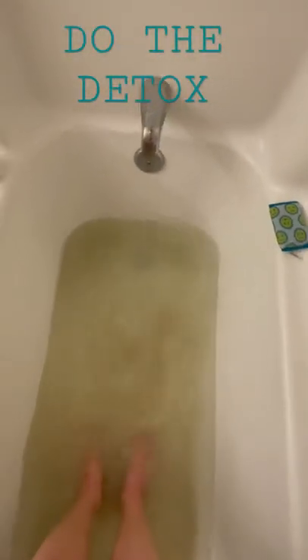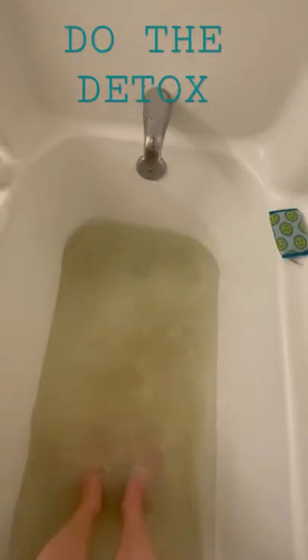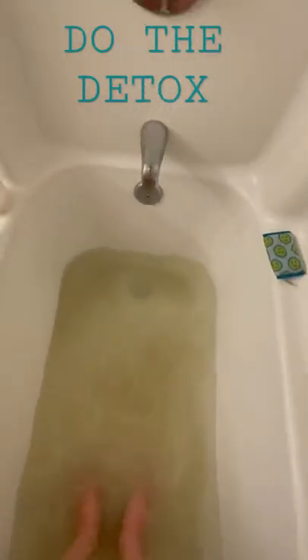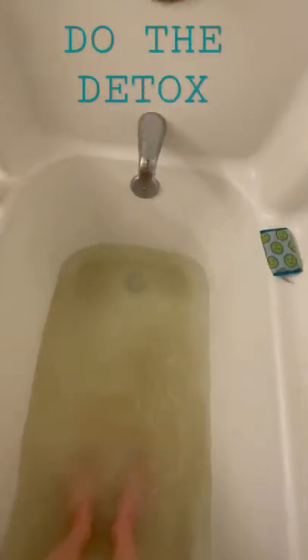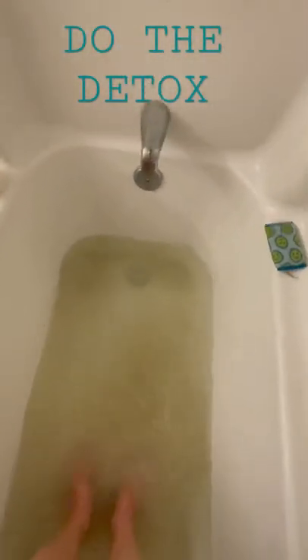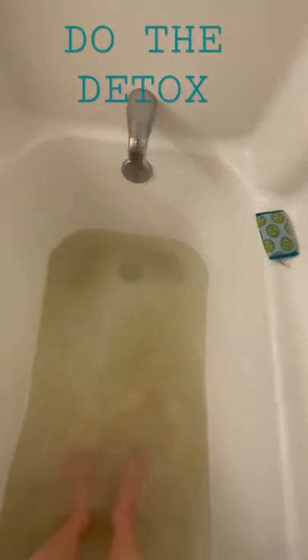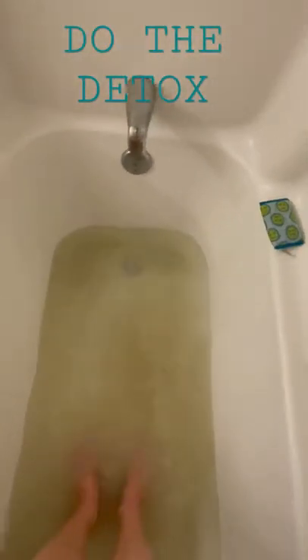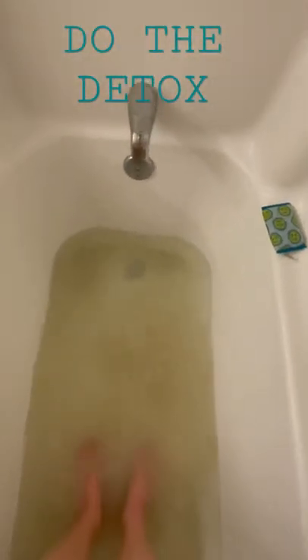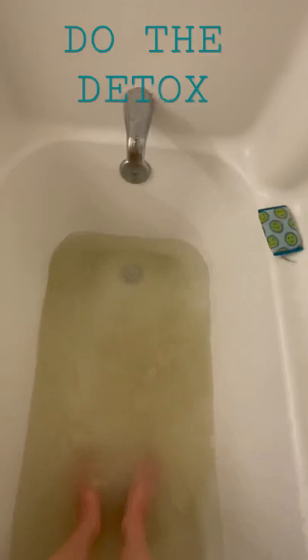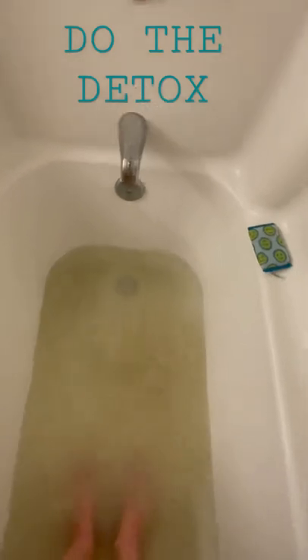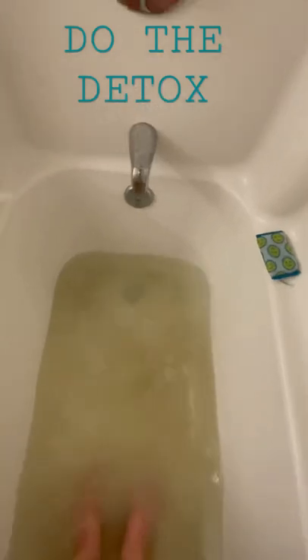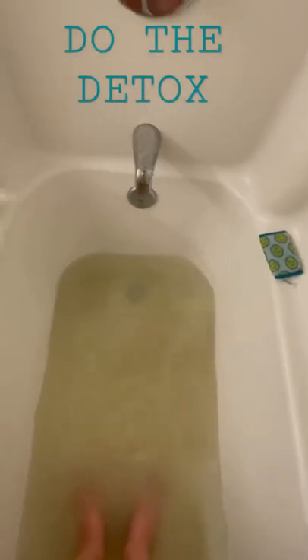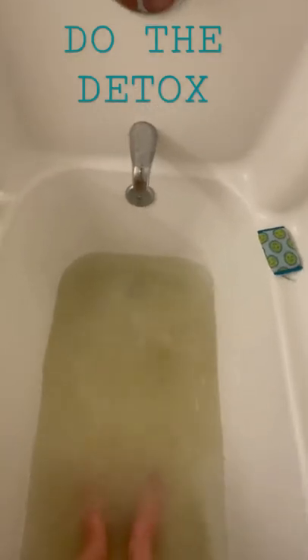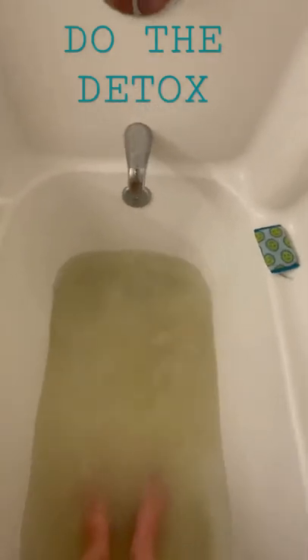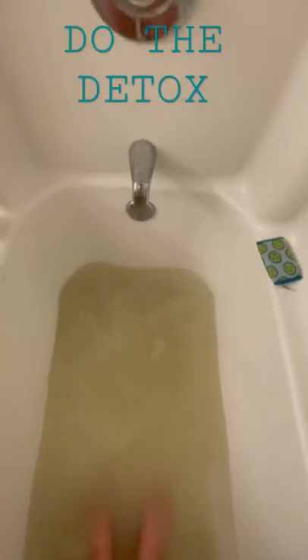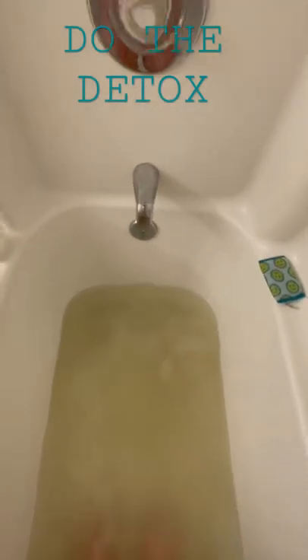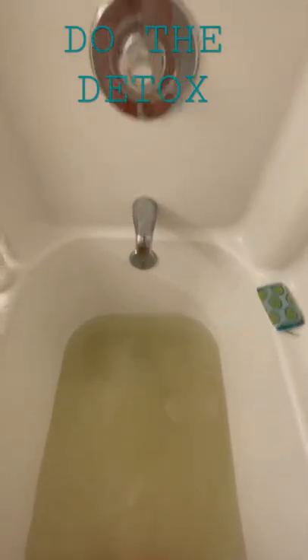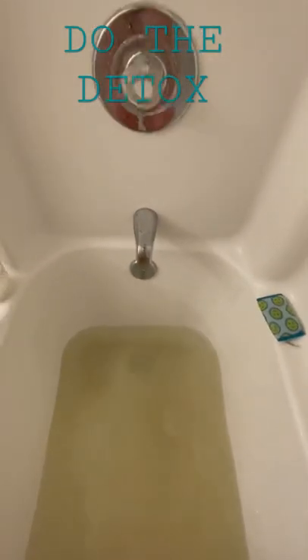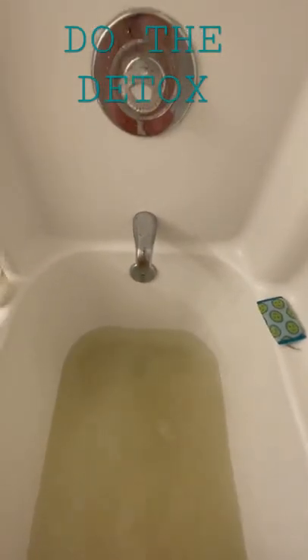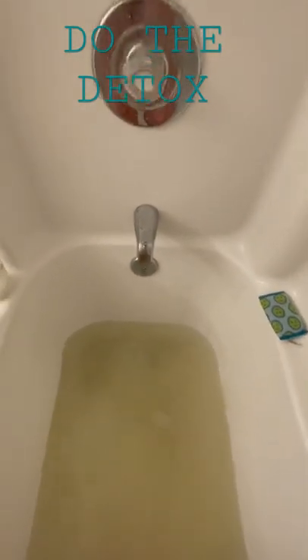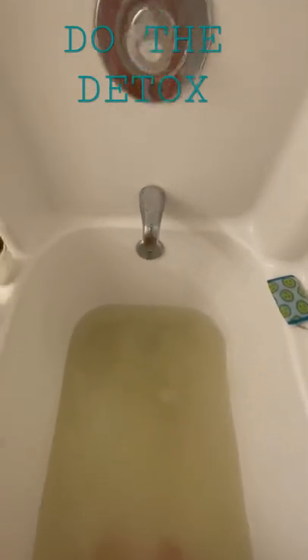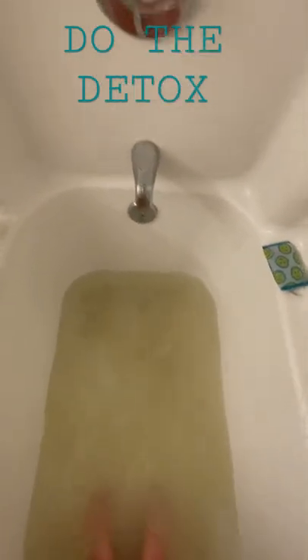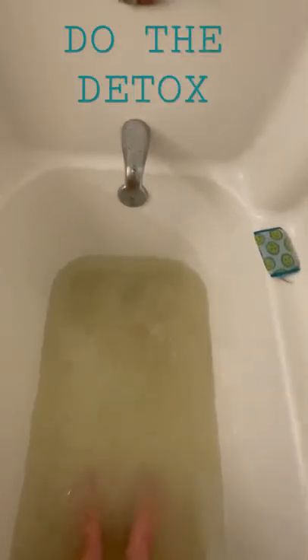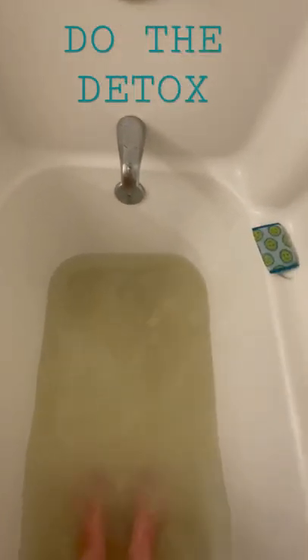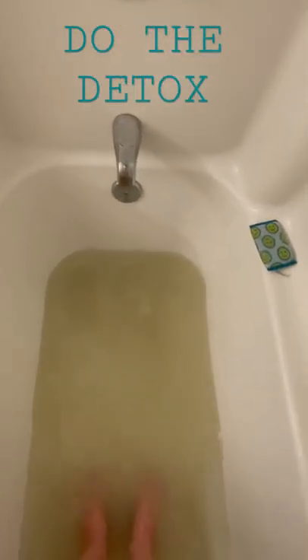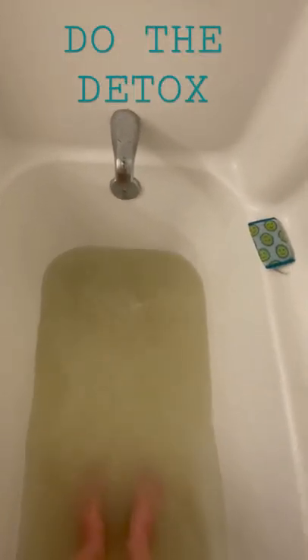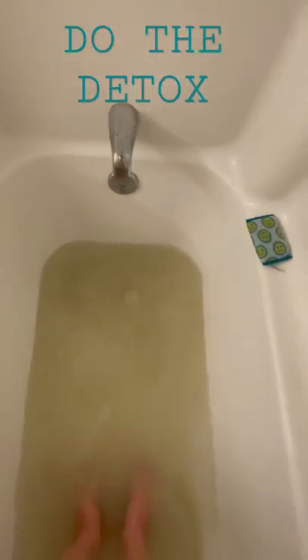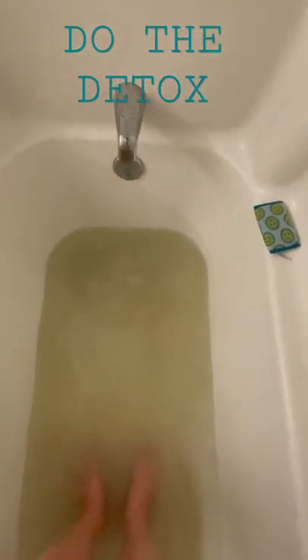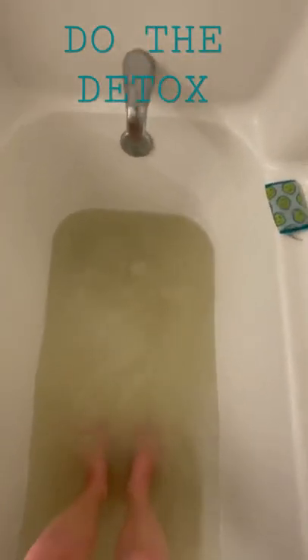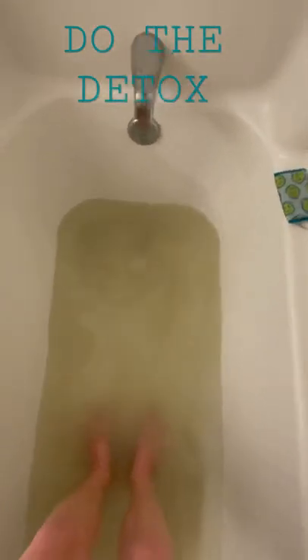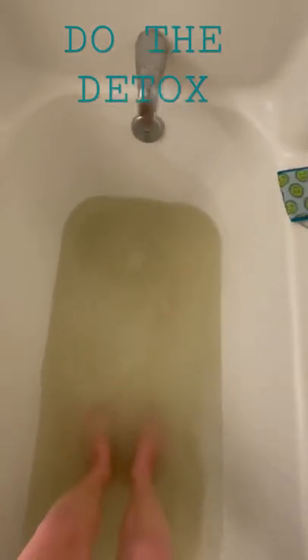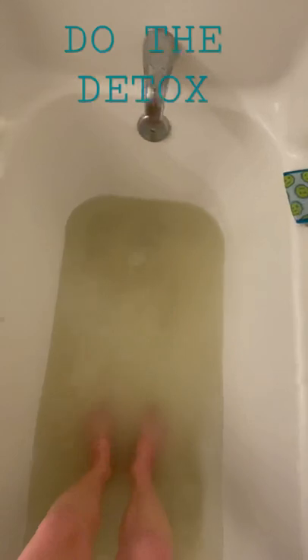It looks disgusting, but it keeps your tub sparkling clean because you're using so much borax.